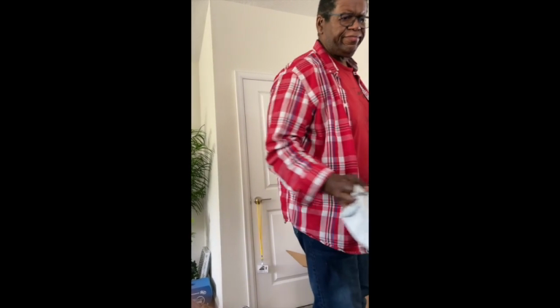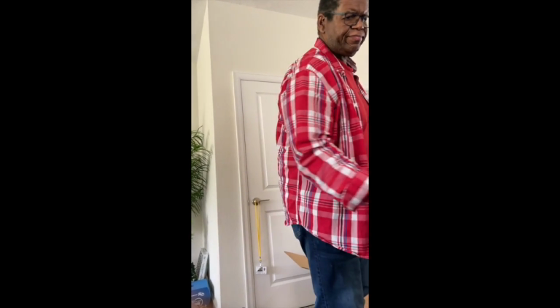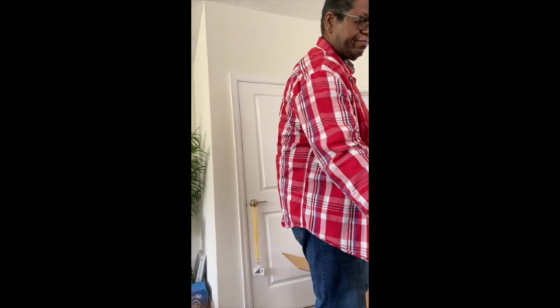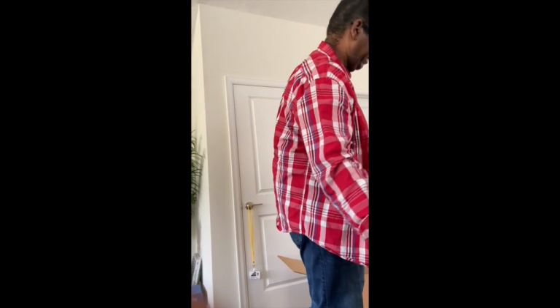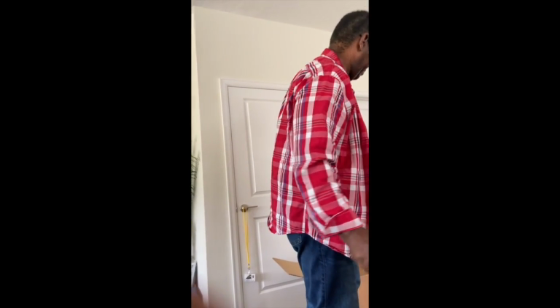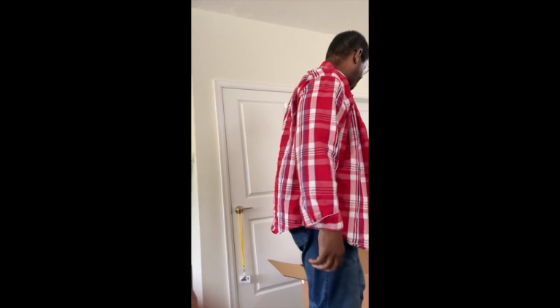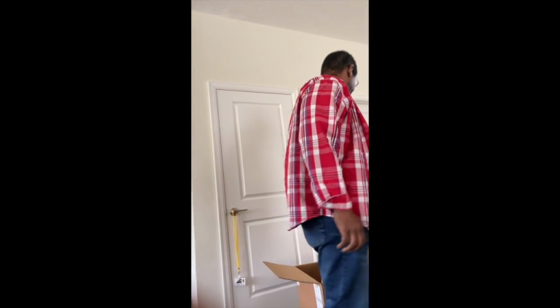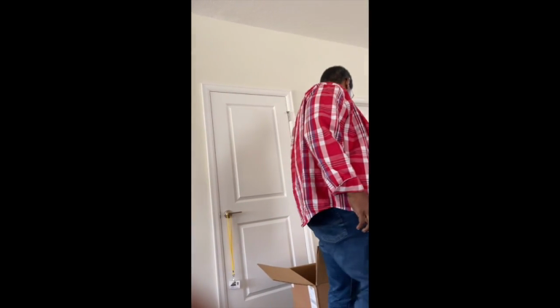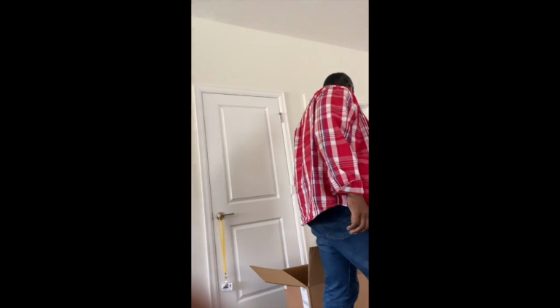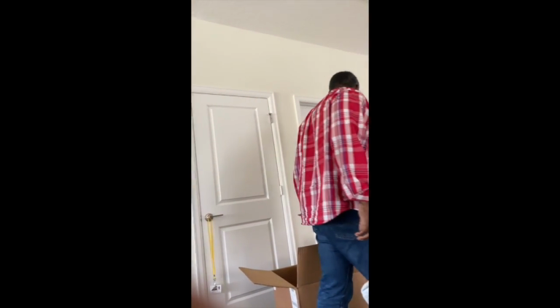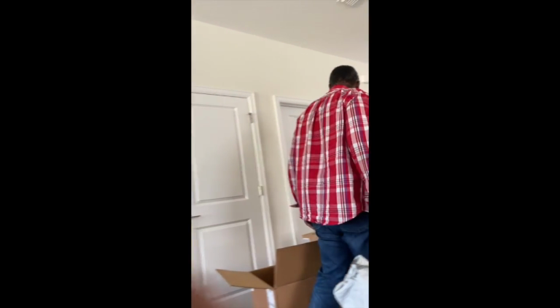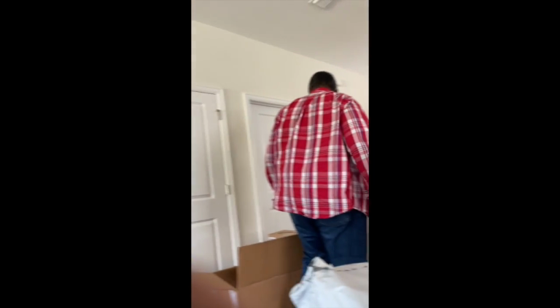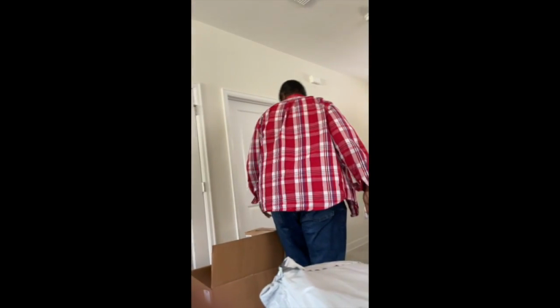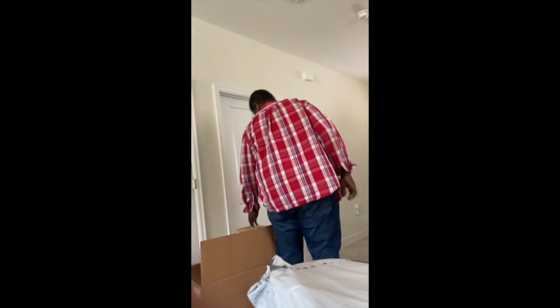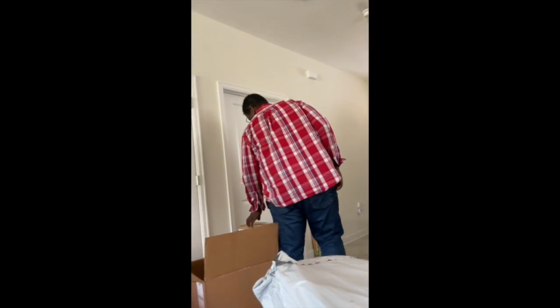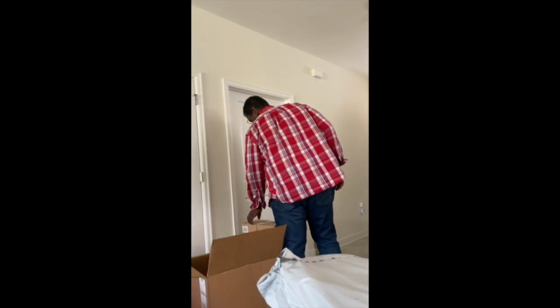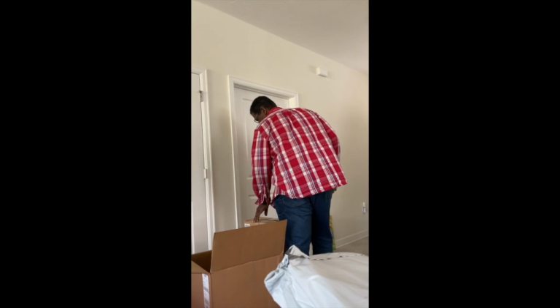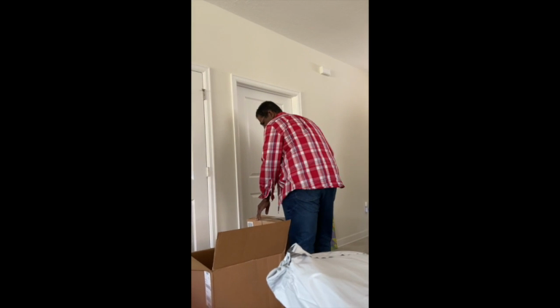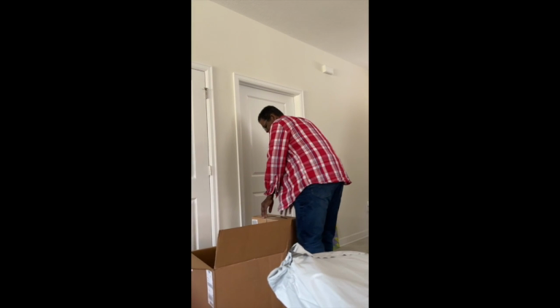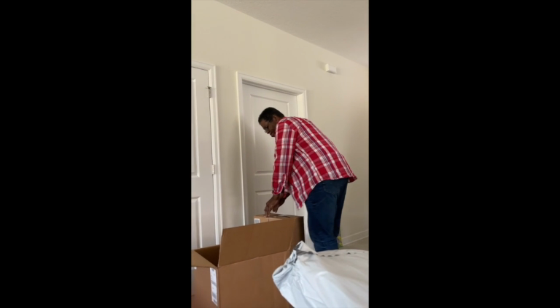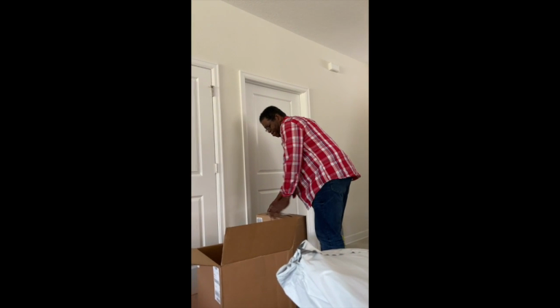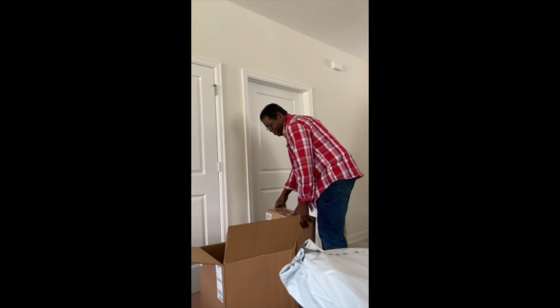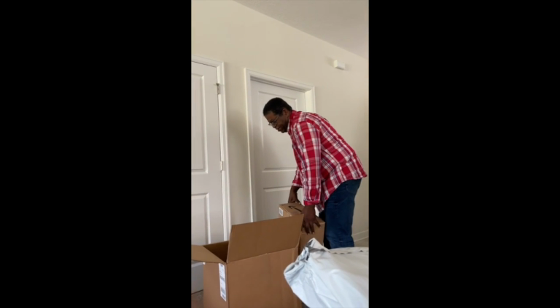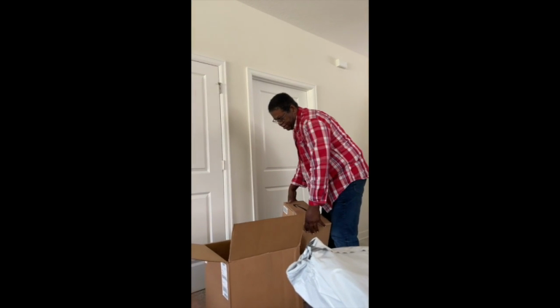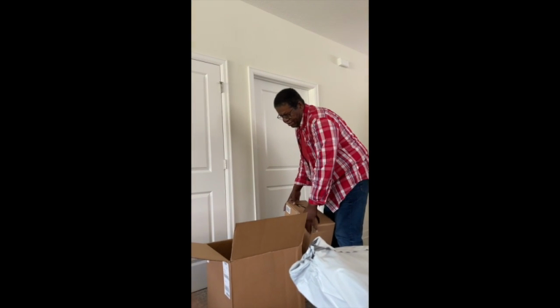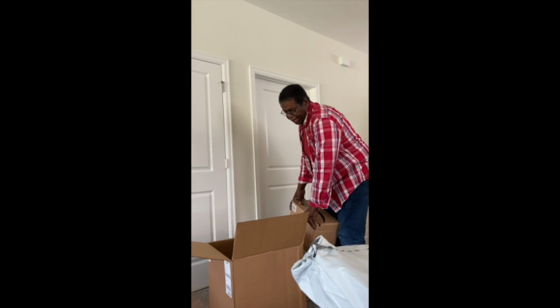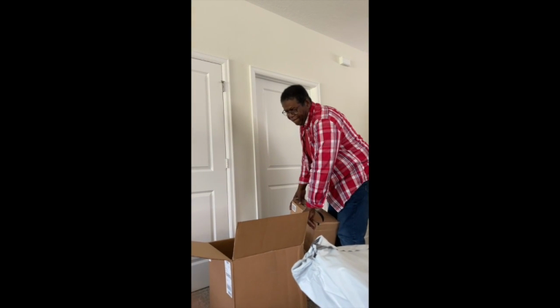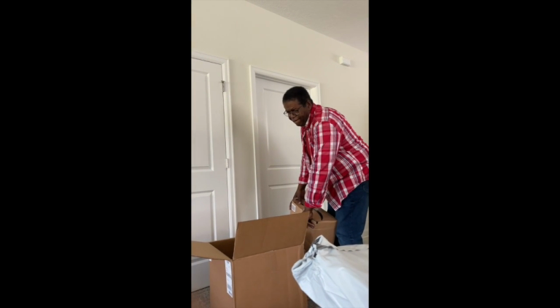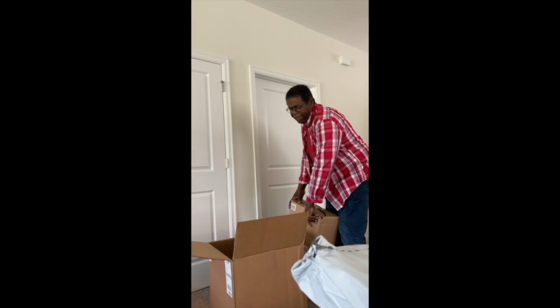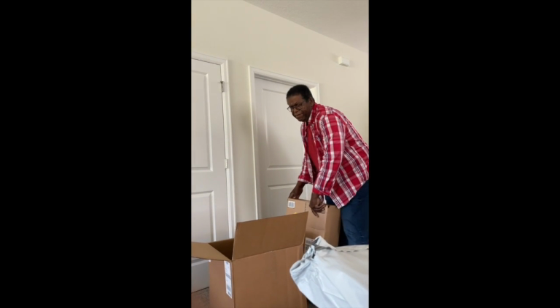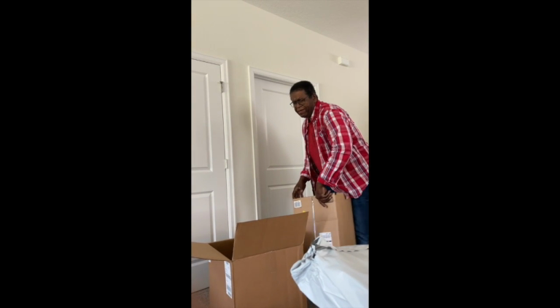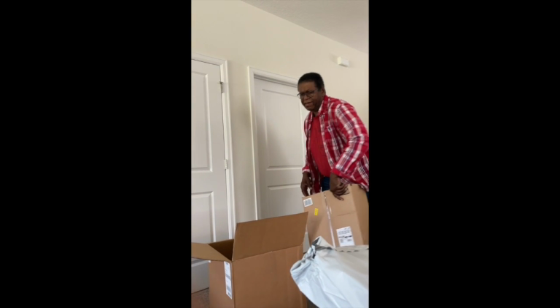Okay, well that was not RV related. All right, let's see what's in the box.